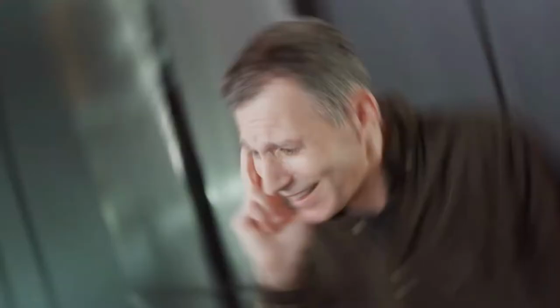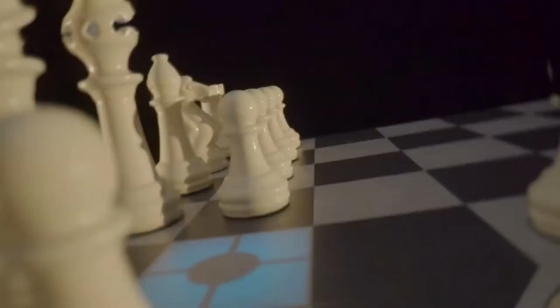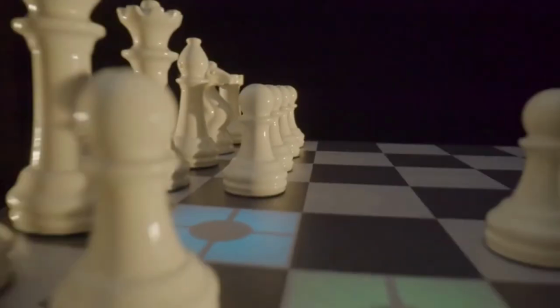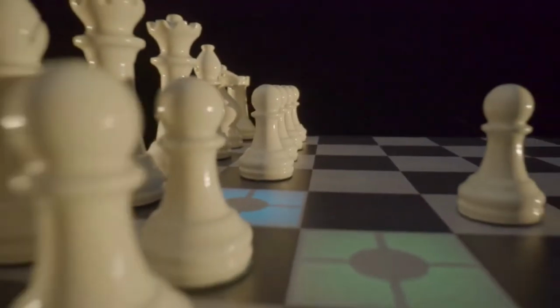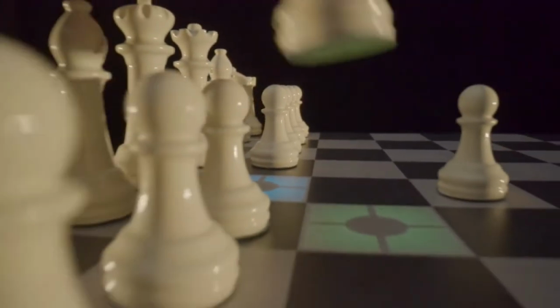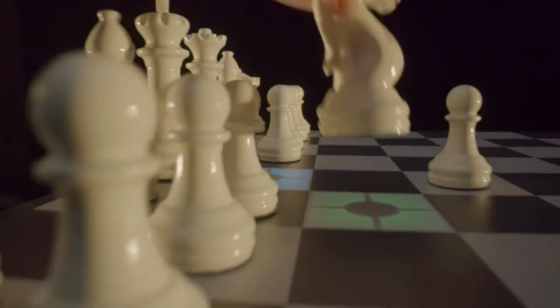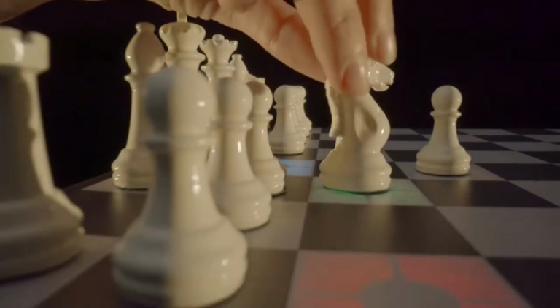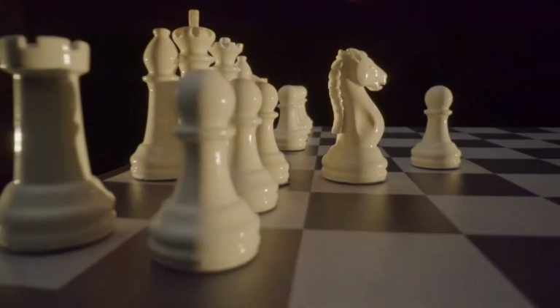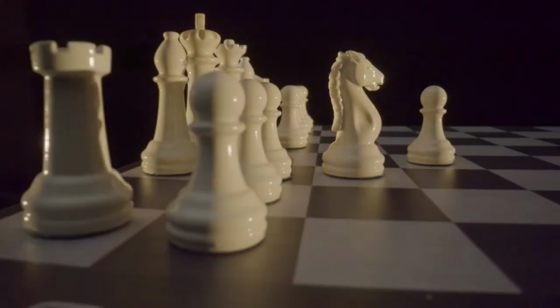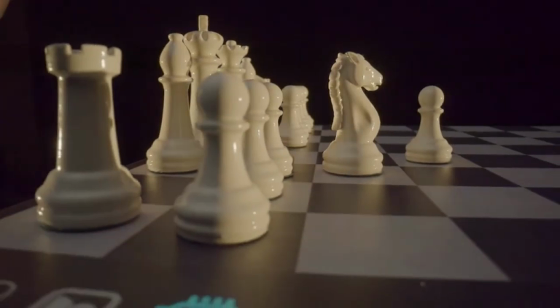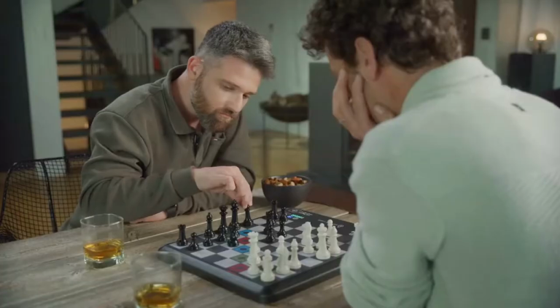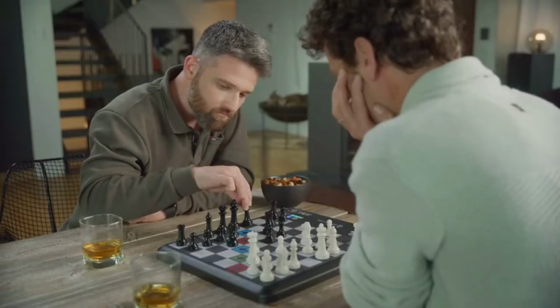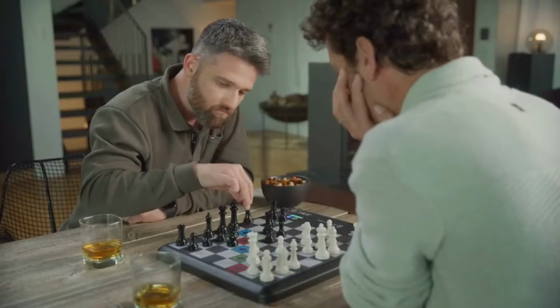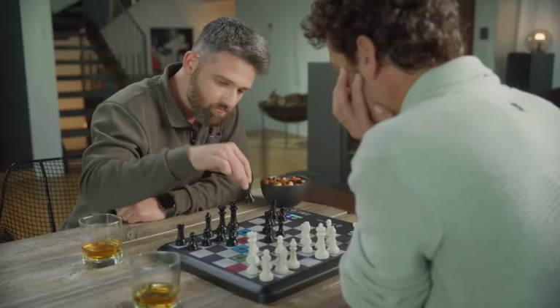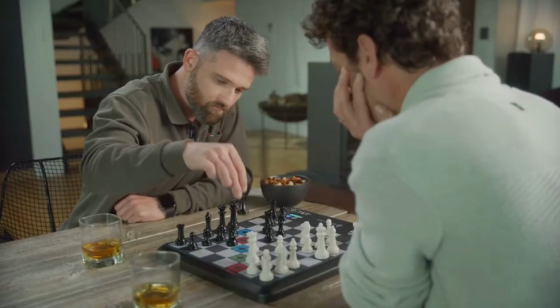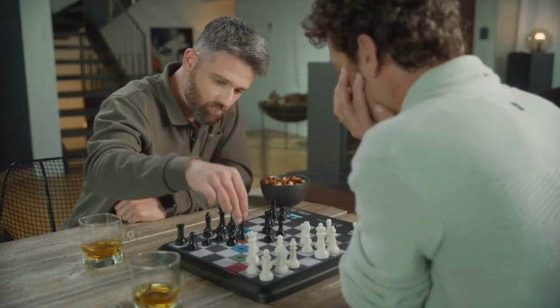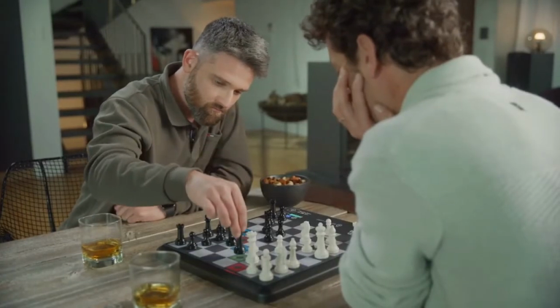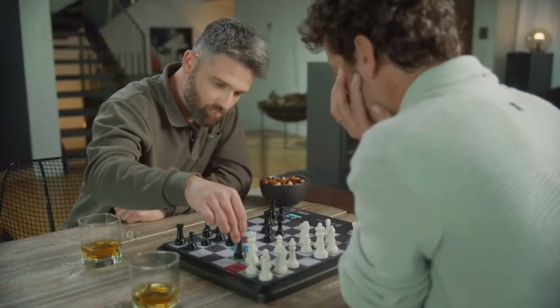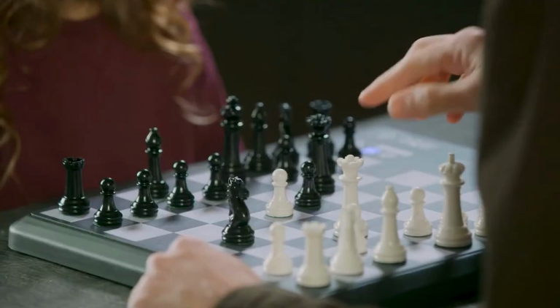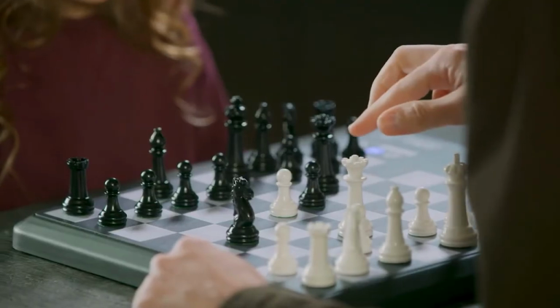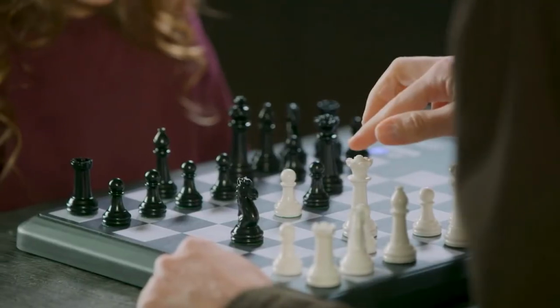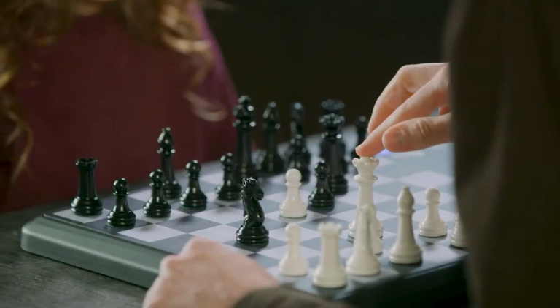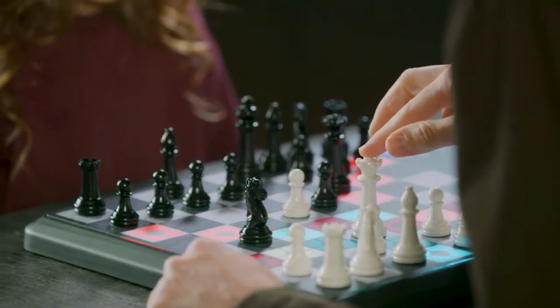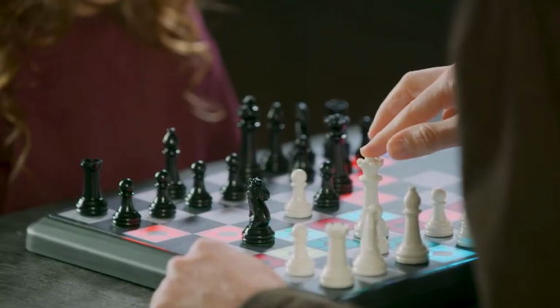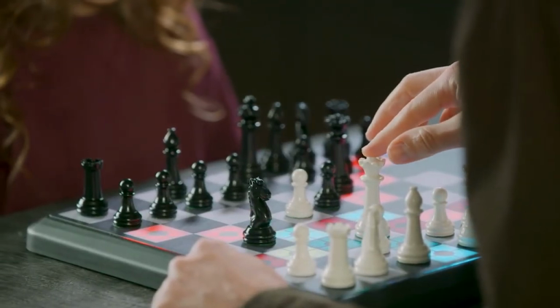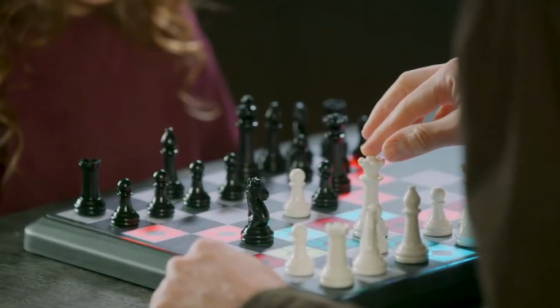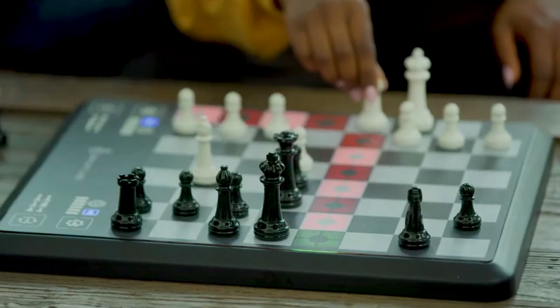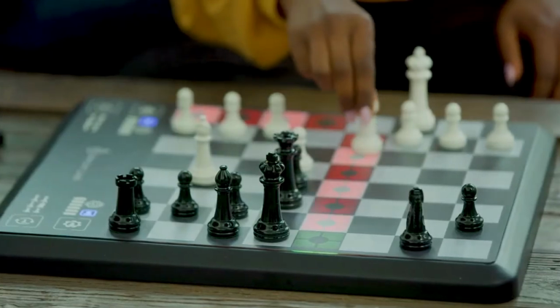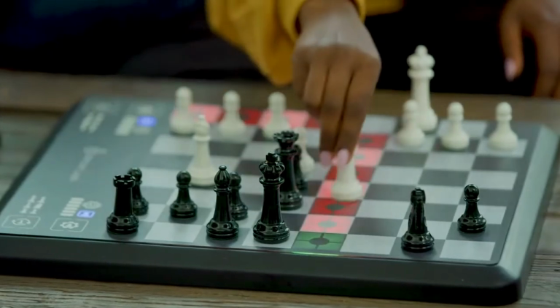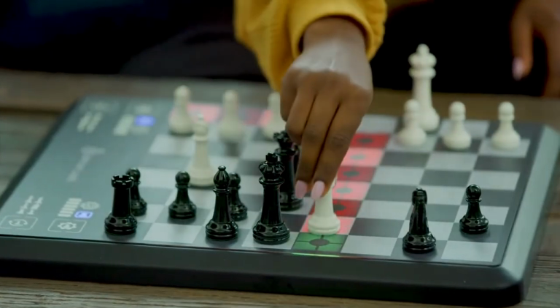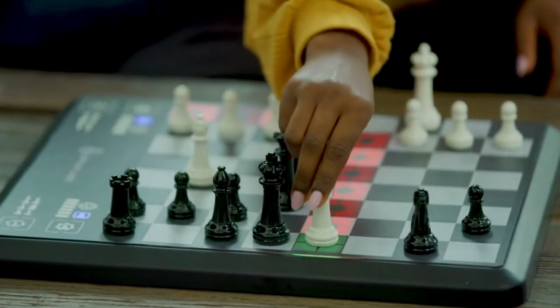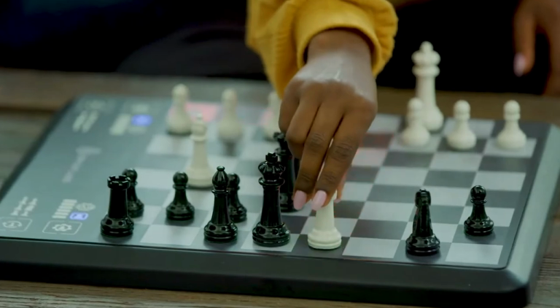As your level gets higher, Chess Up will distinguish between bad moves, good moves, excellent moves, and the best move.